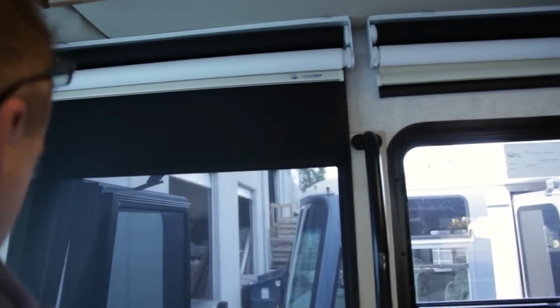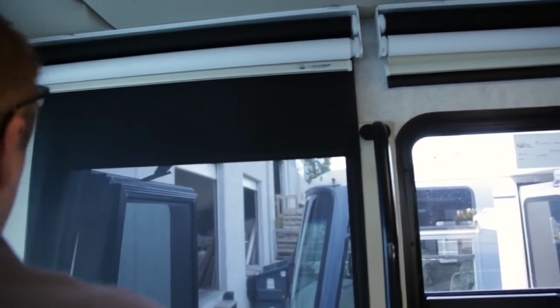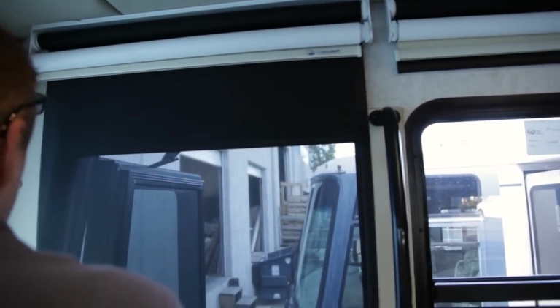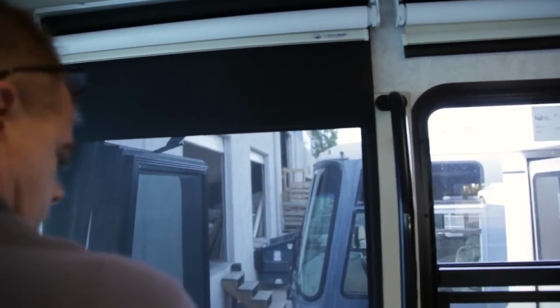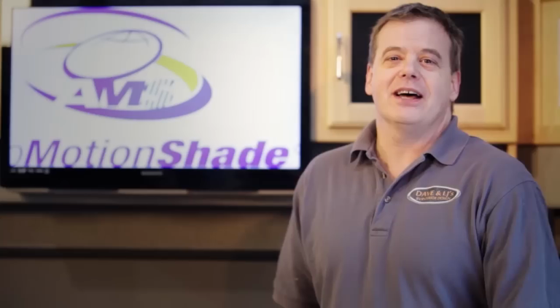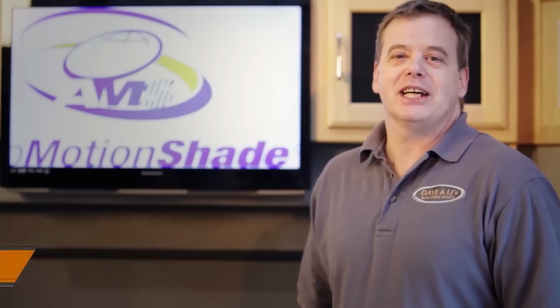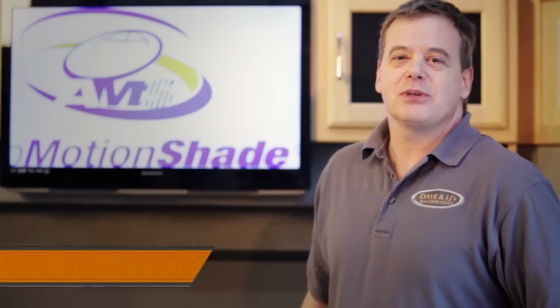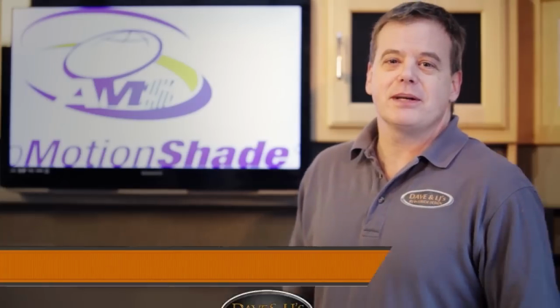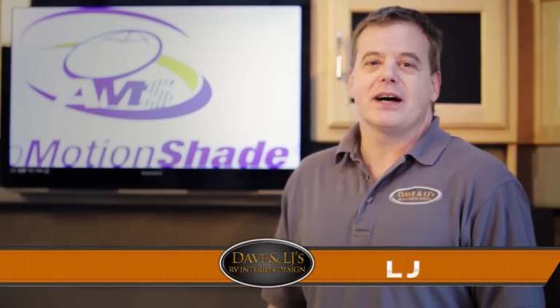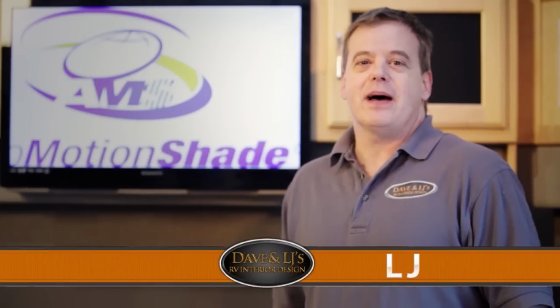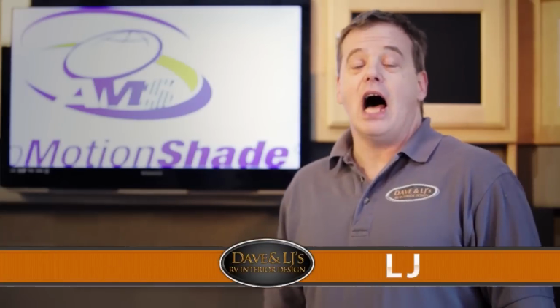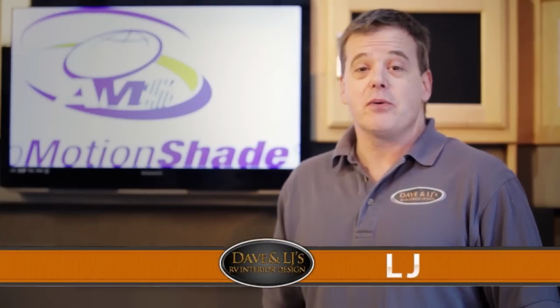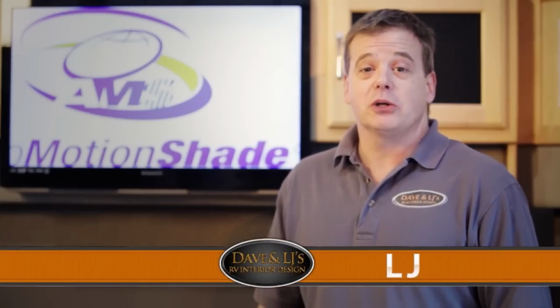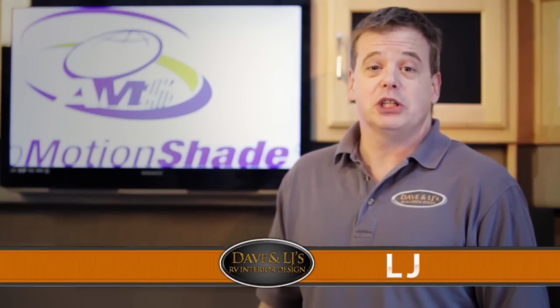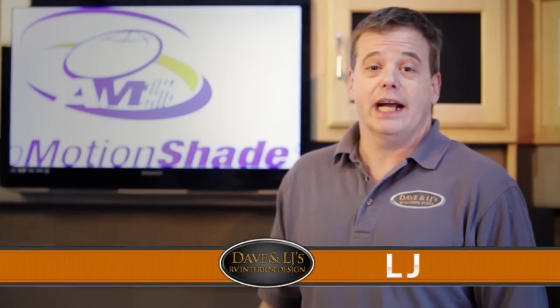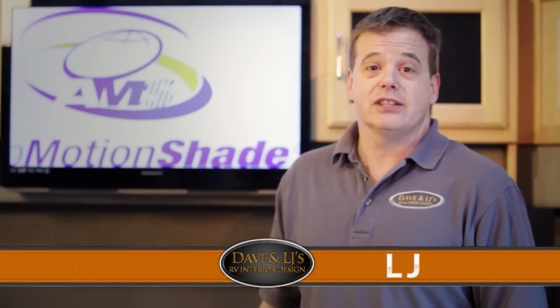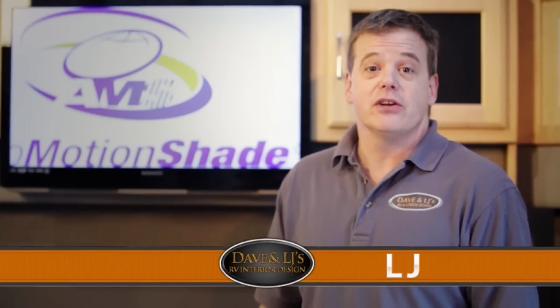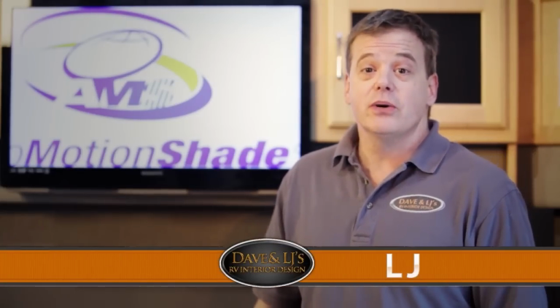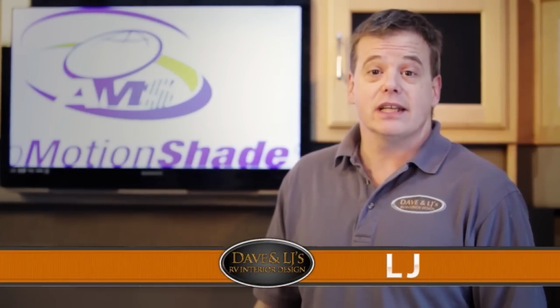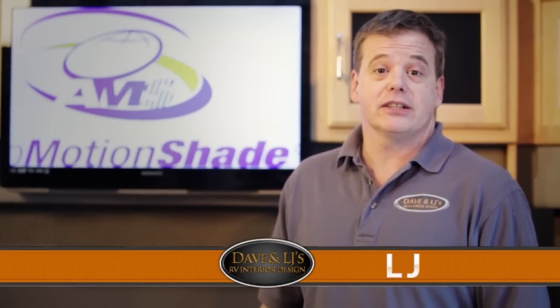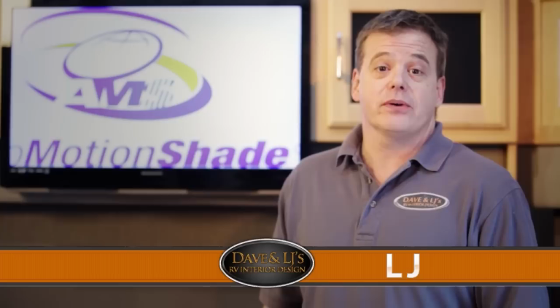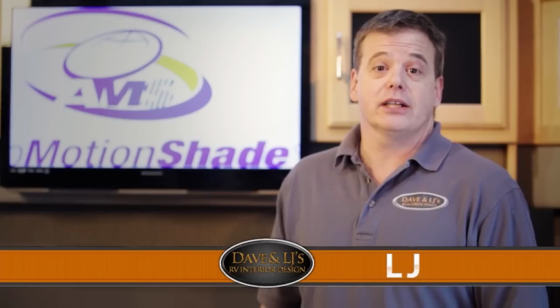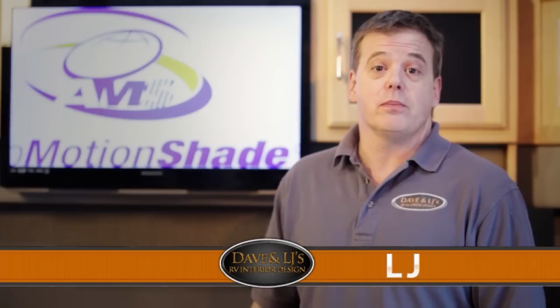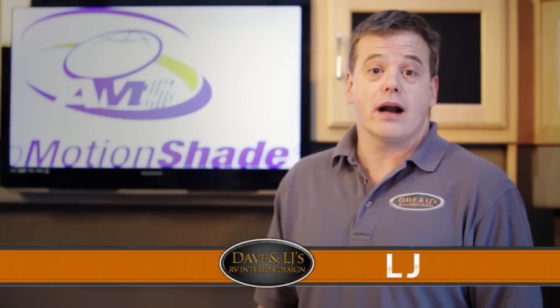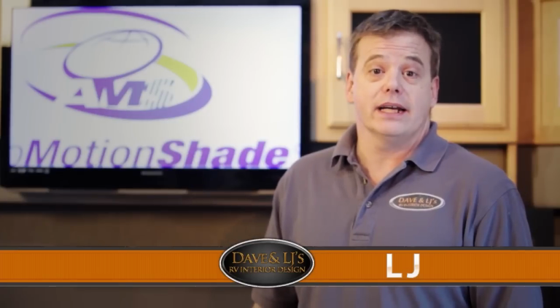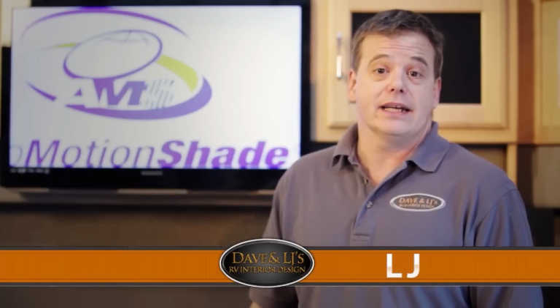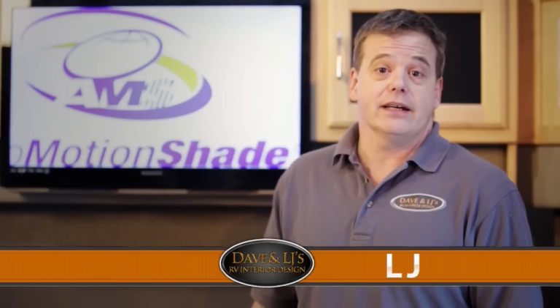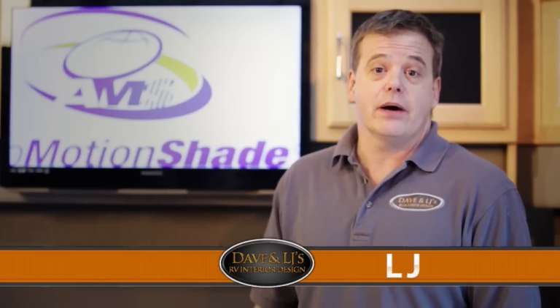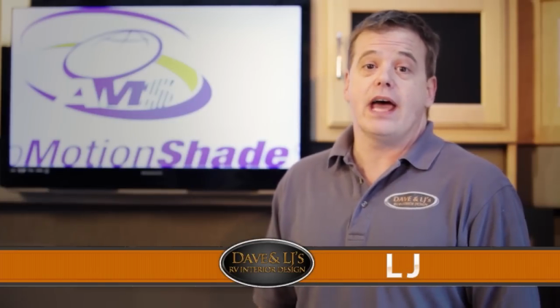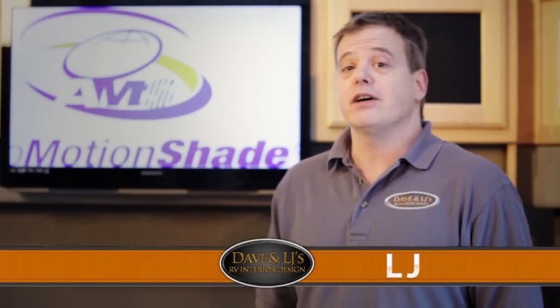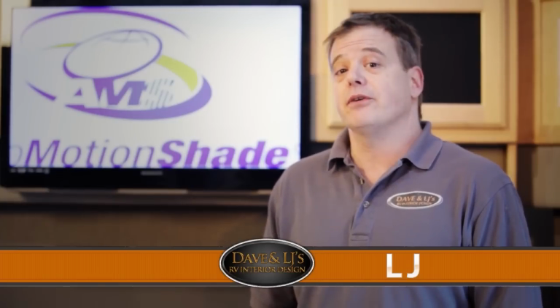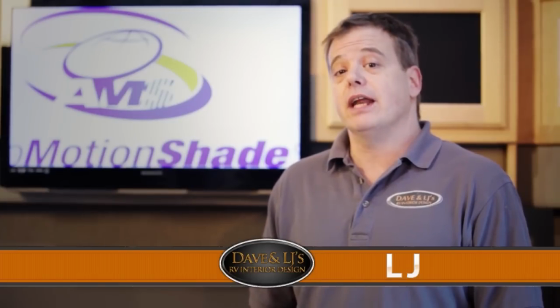Today at Dave and LJ's we're going to be talking about auto motion shades — the newest, latest, and greatest remodeling idea that we have to offer today.